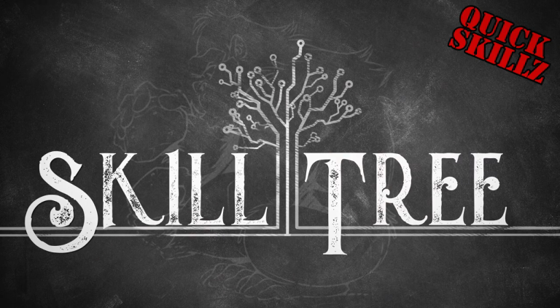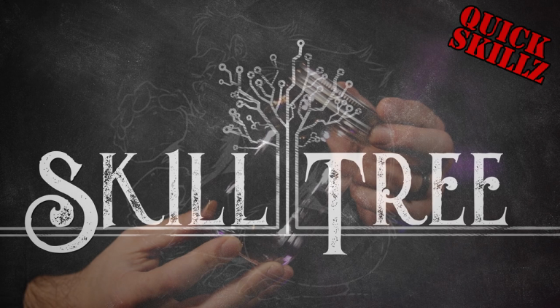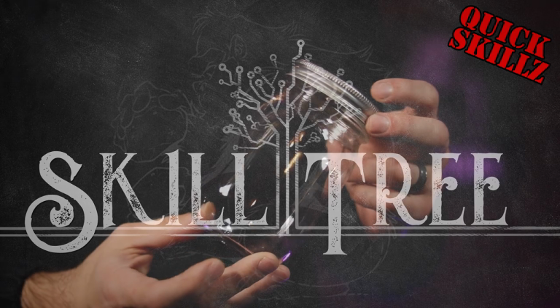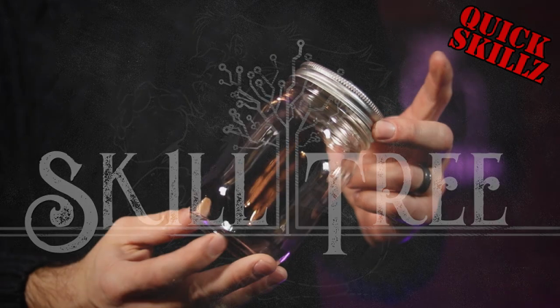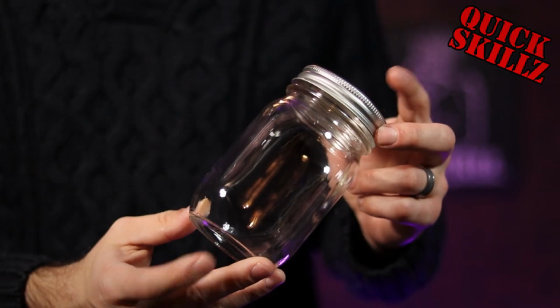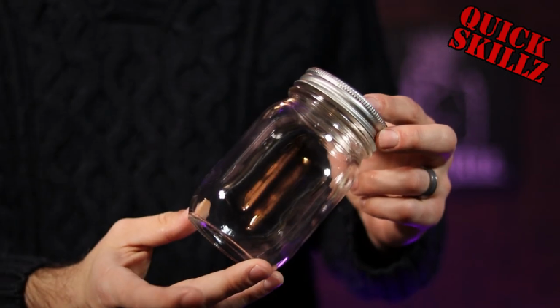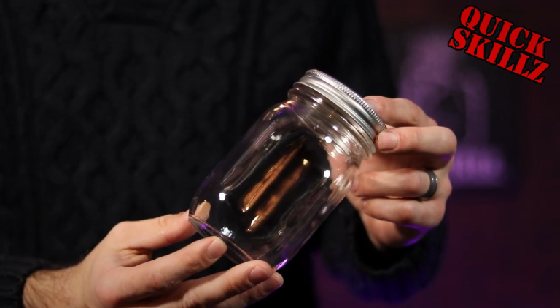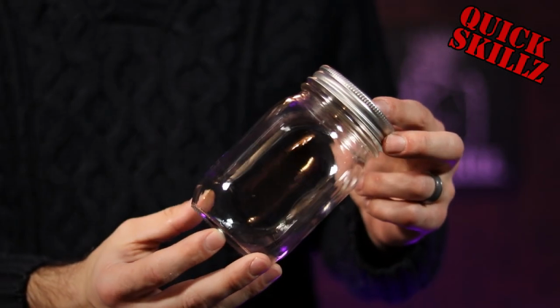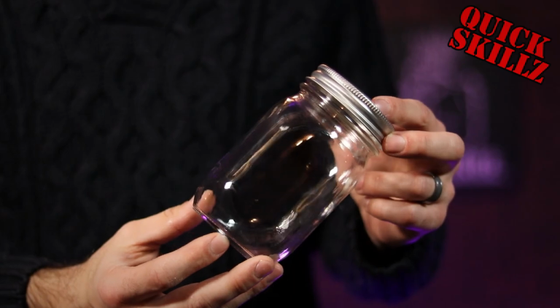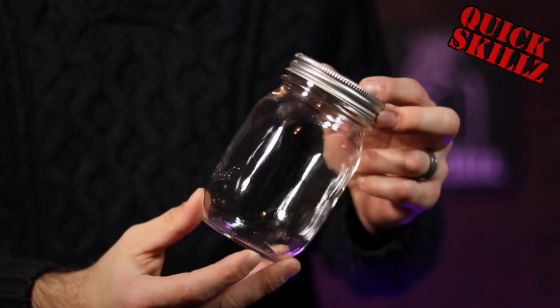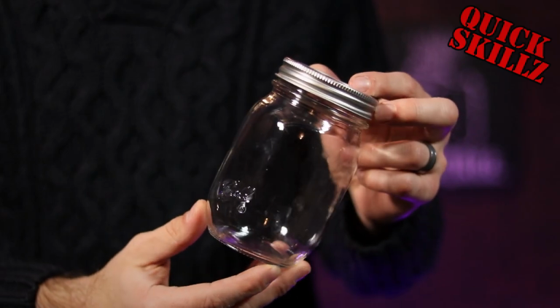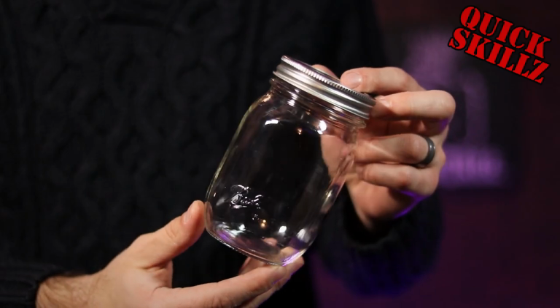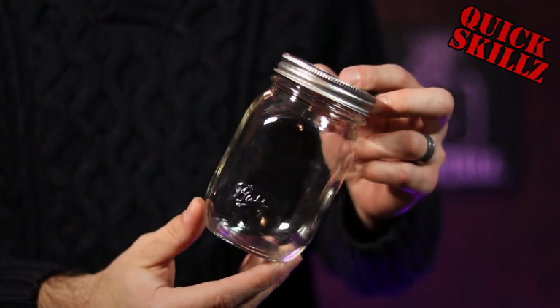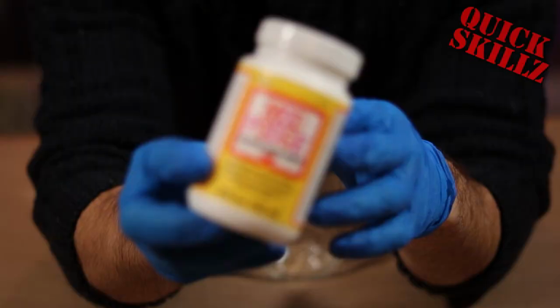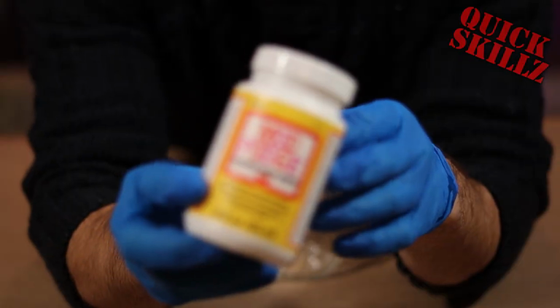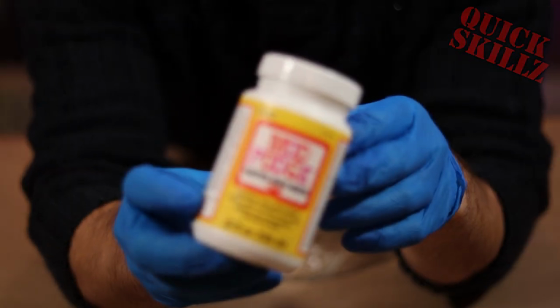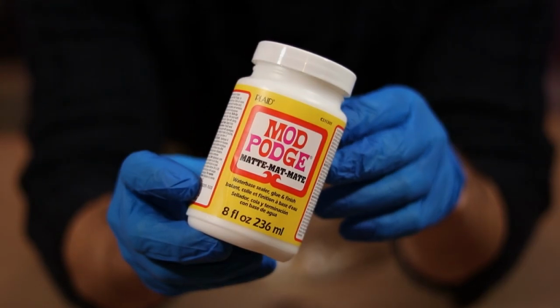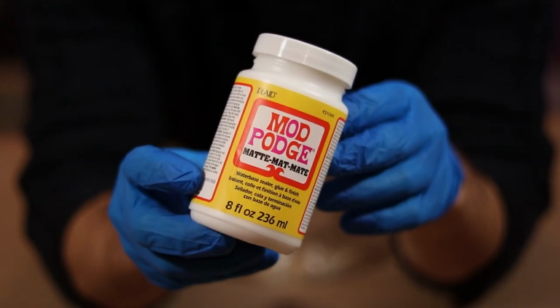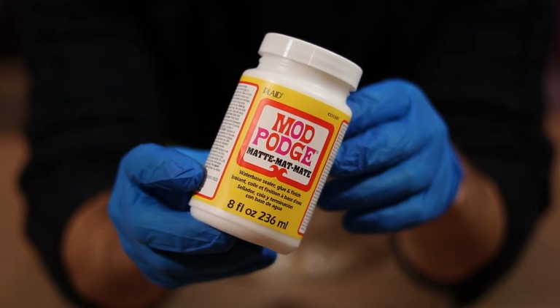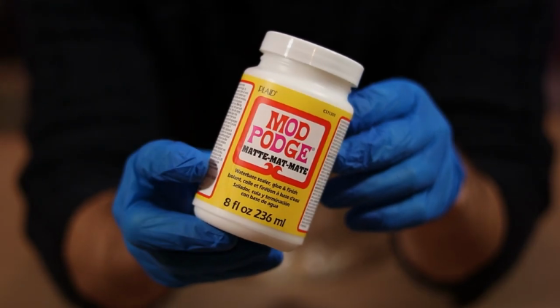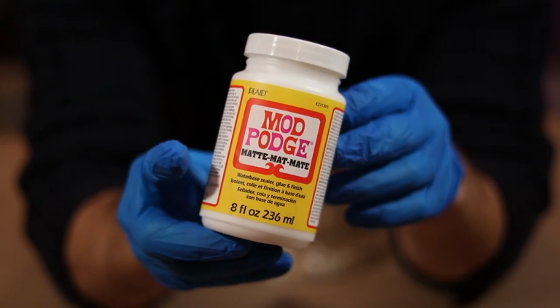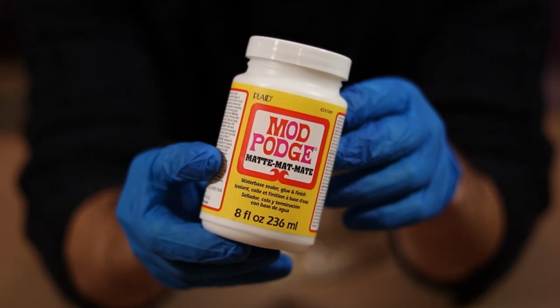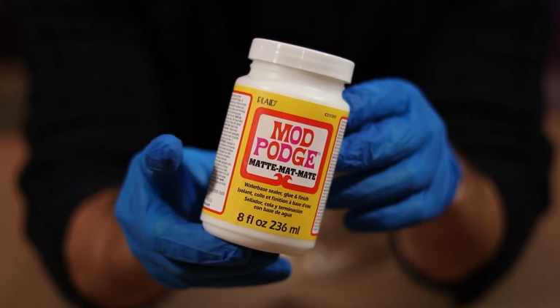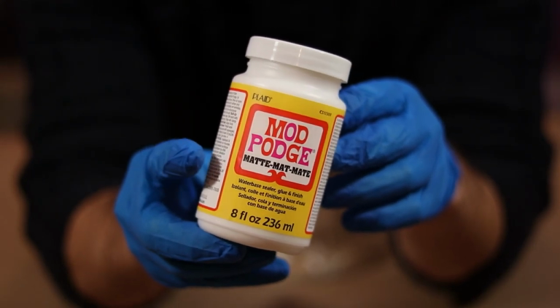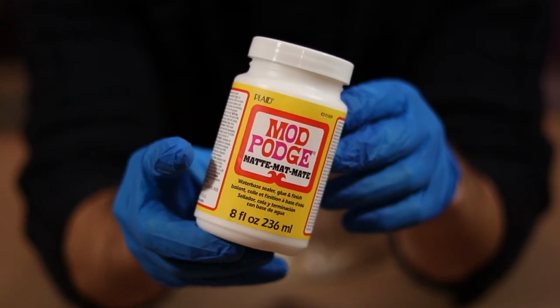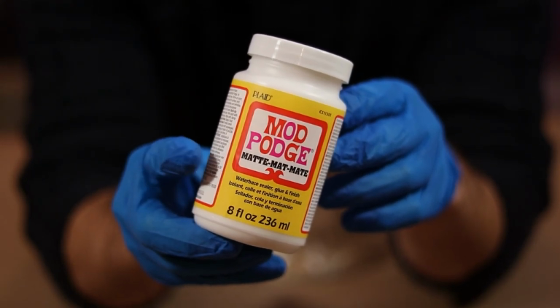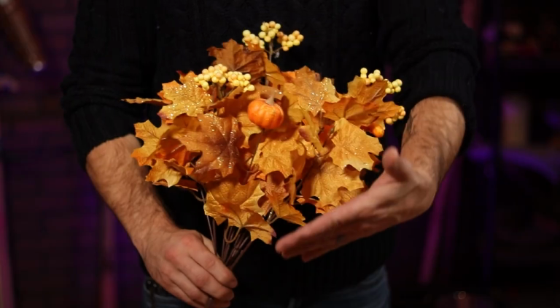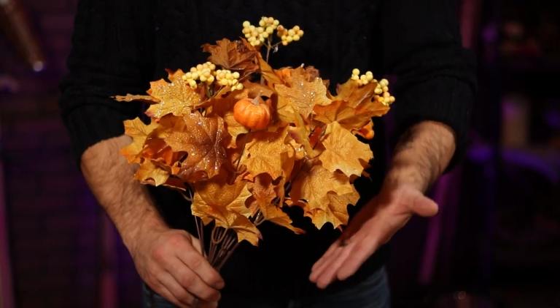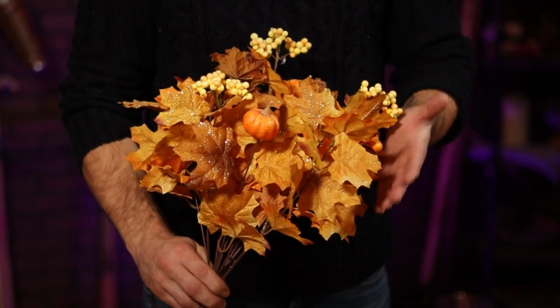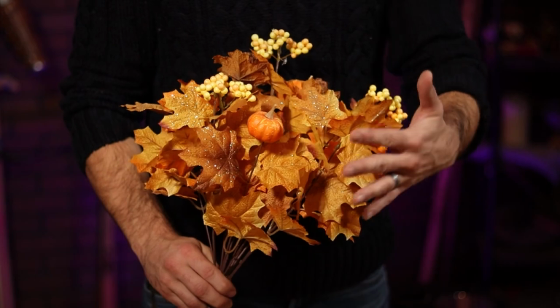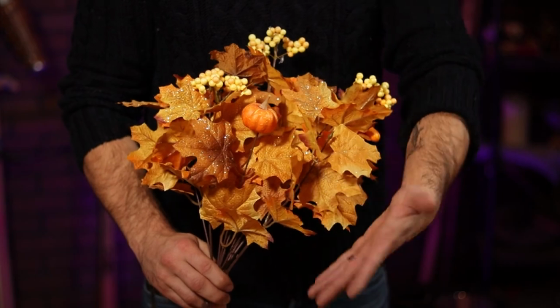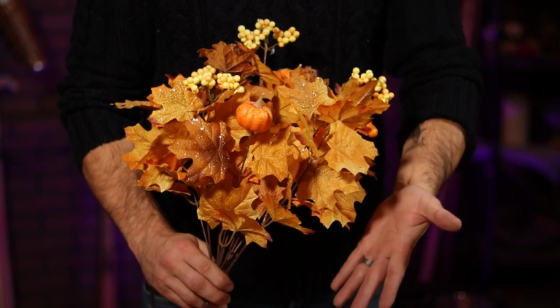To make this project, you're going to need a glass jar, some matte finish Mod Podge, and fake leaves from your local craft store.